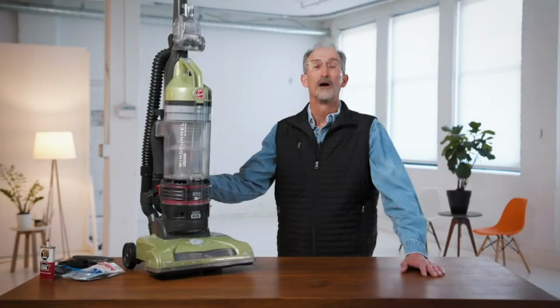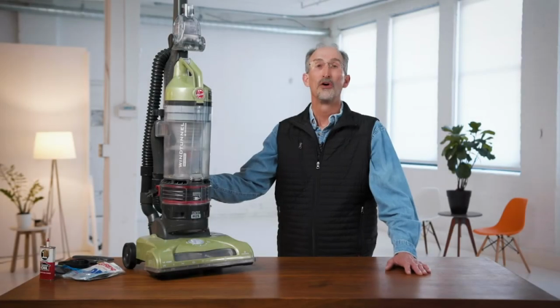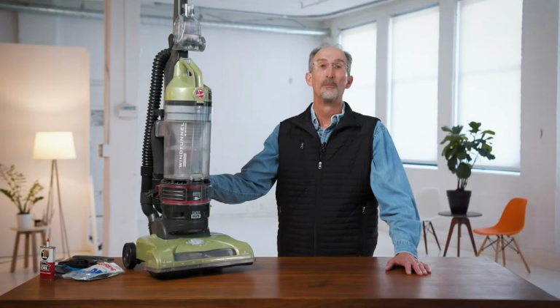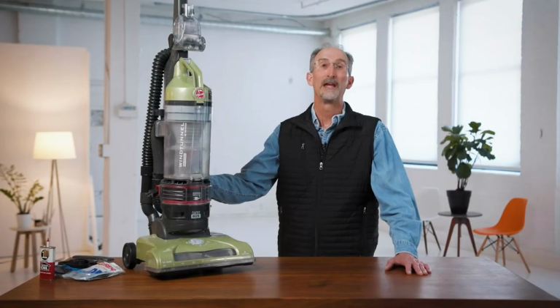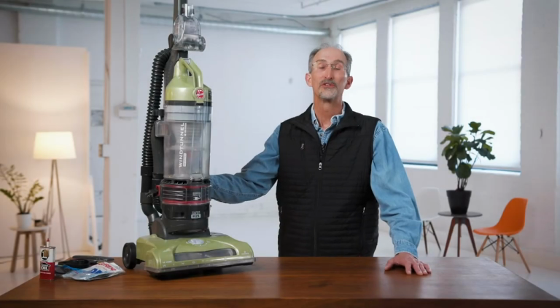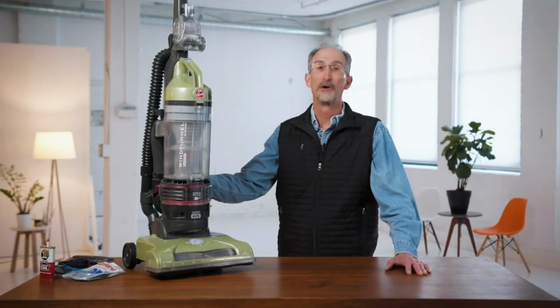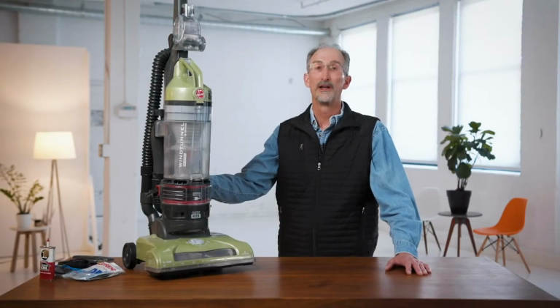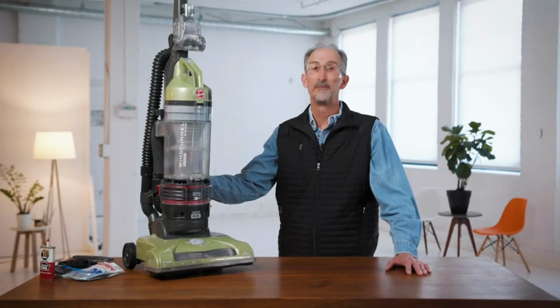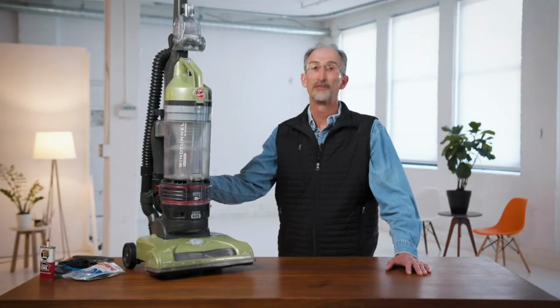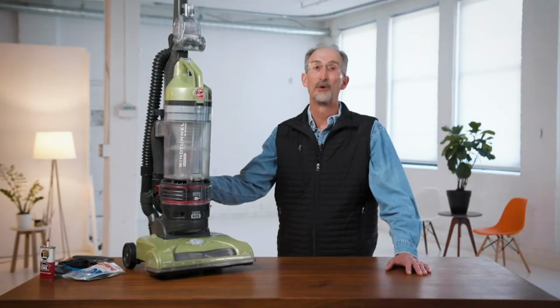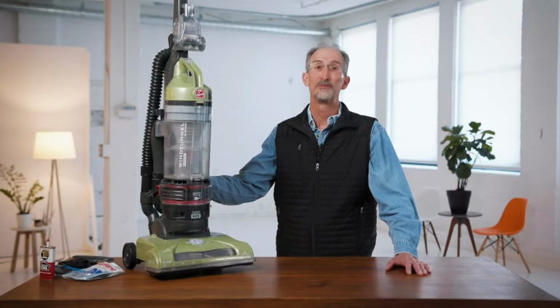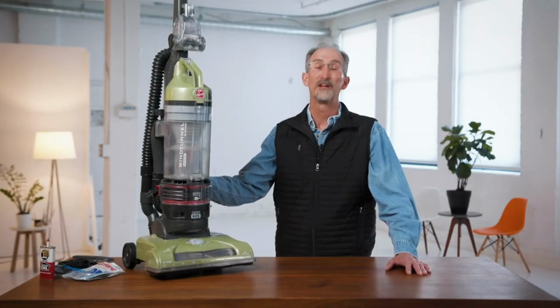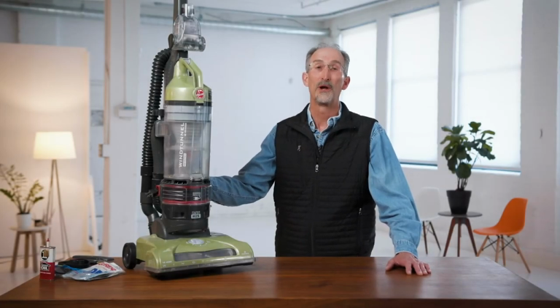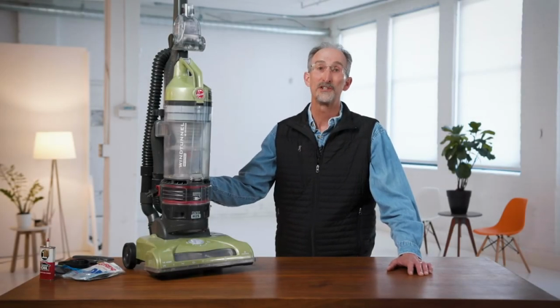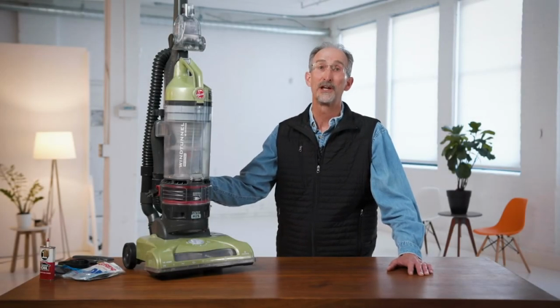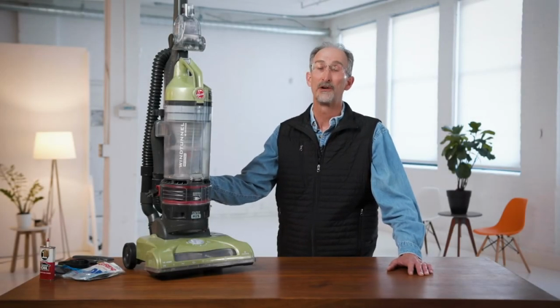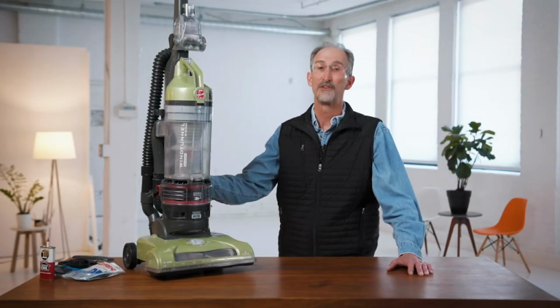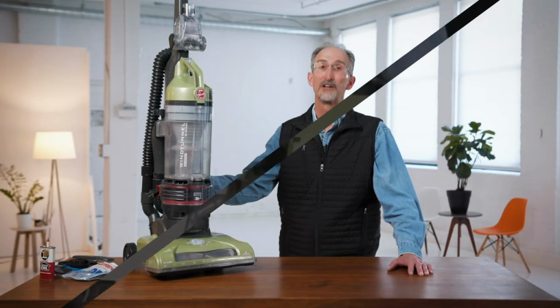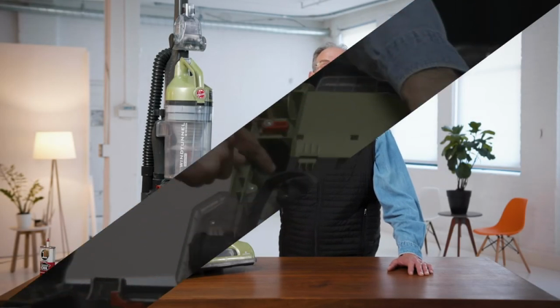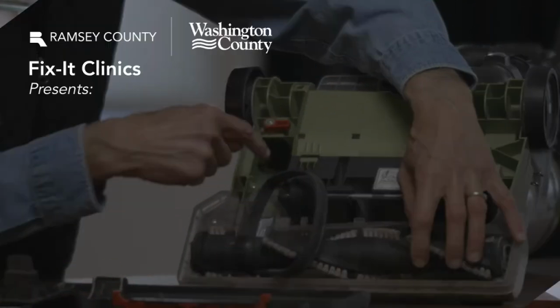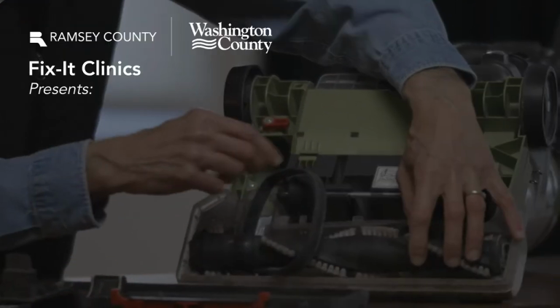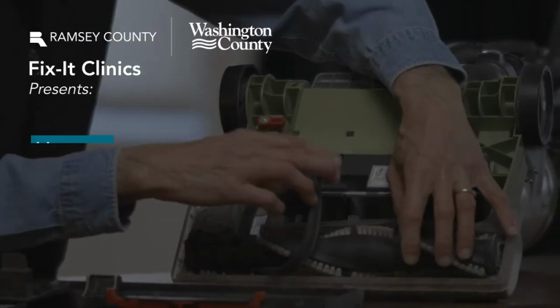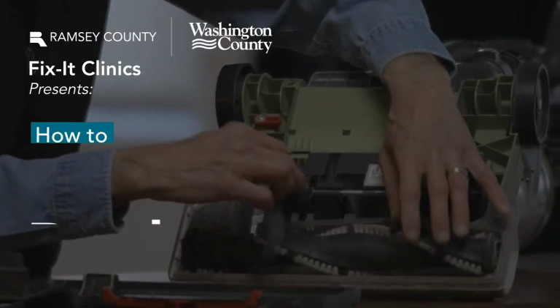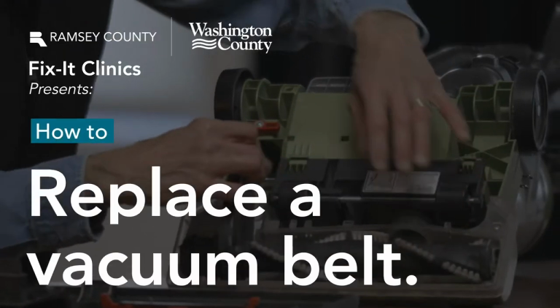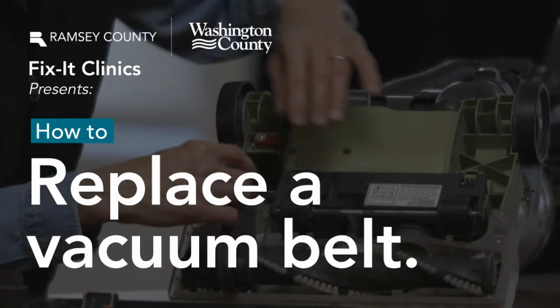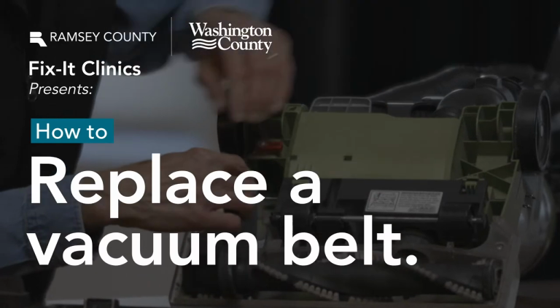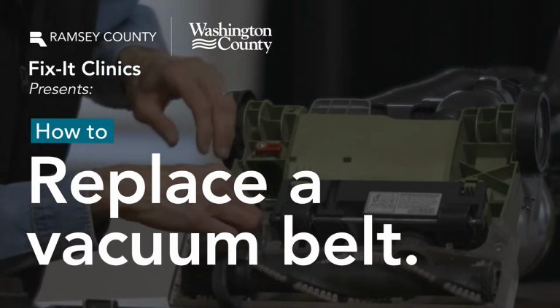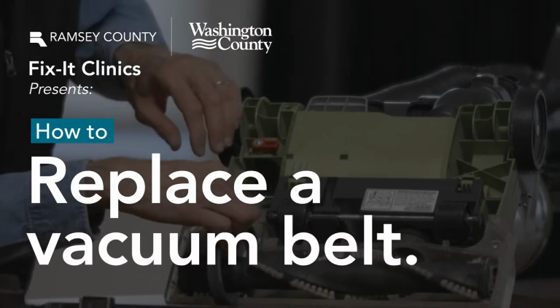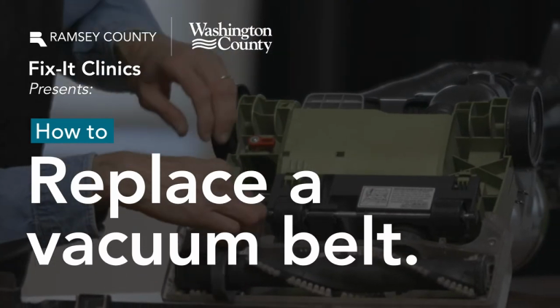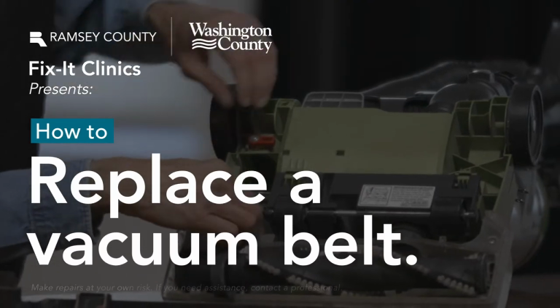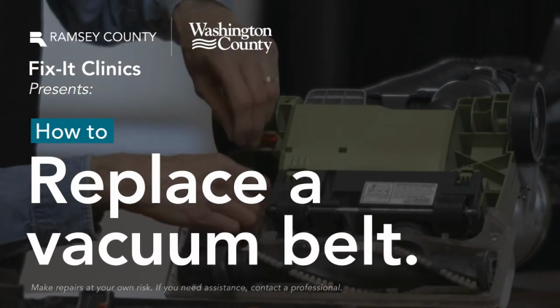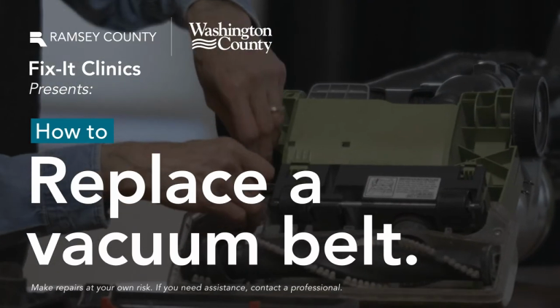Hello, my name is Gordon and I'm here from Ramsey and Washington County Fix-It Clinics to show you how to fix an upright vacuum cleaner.